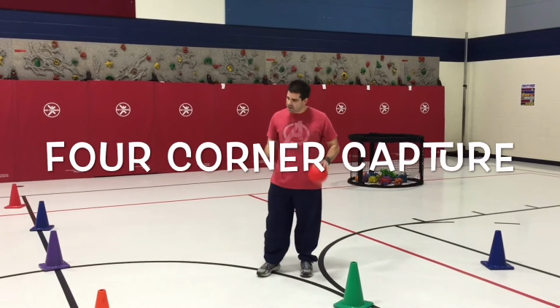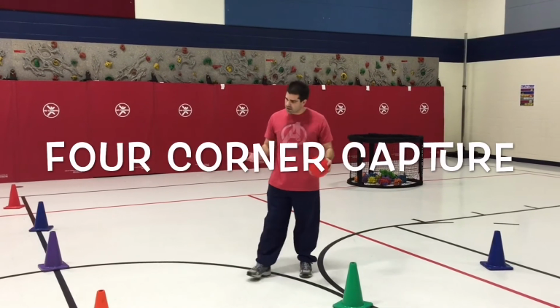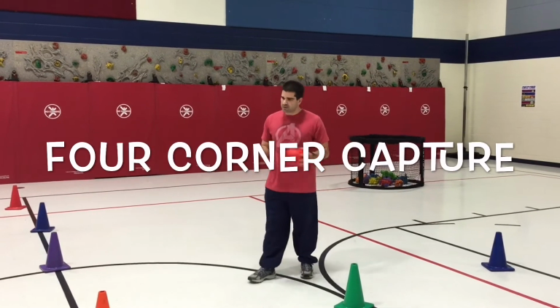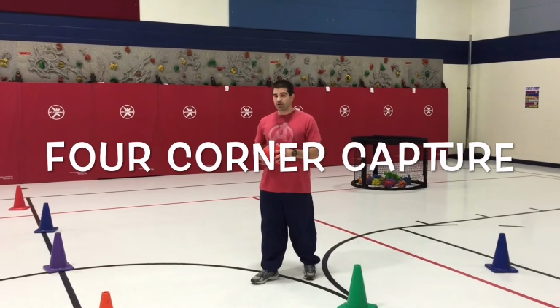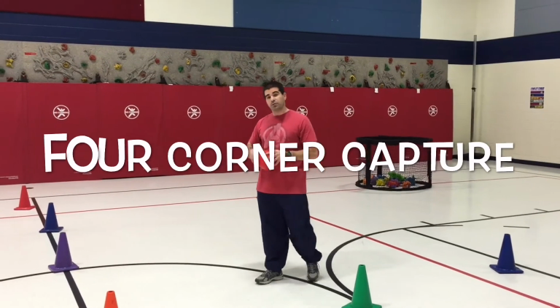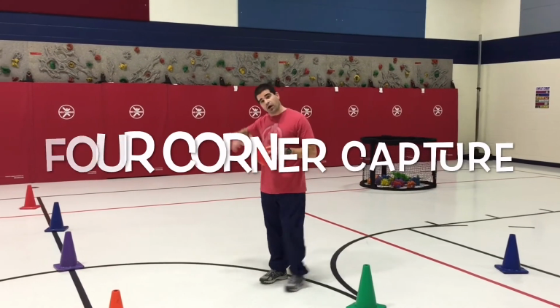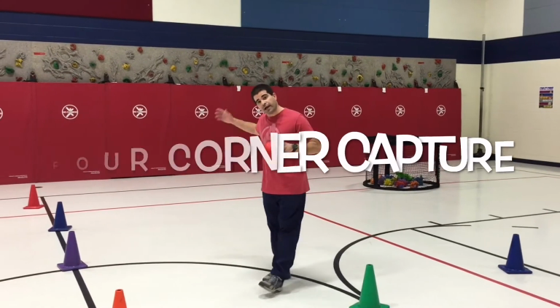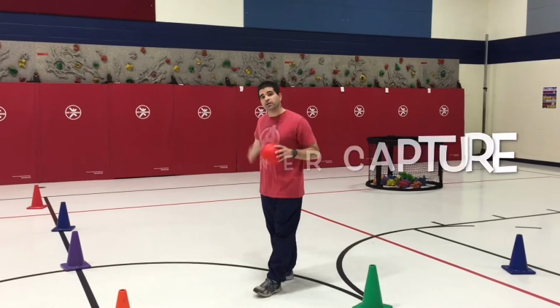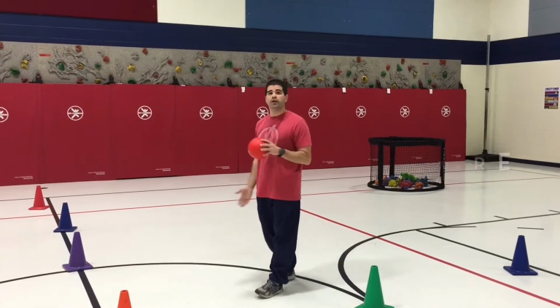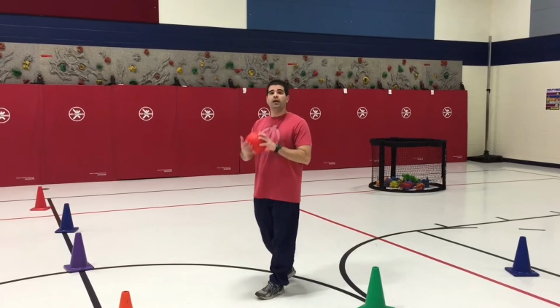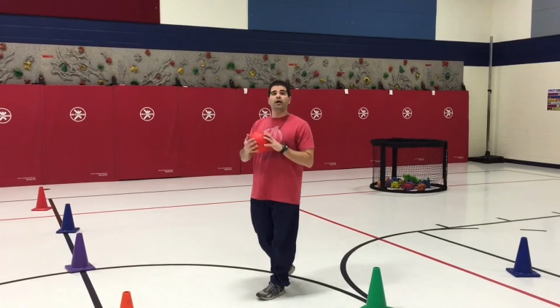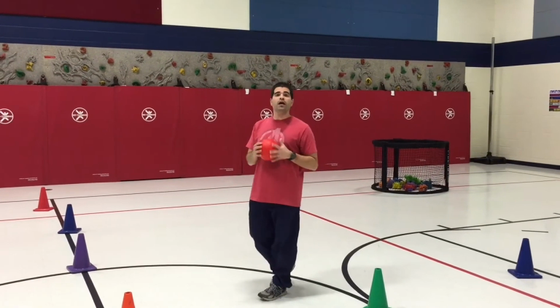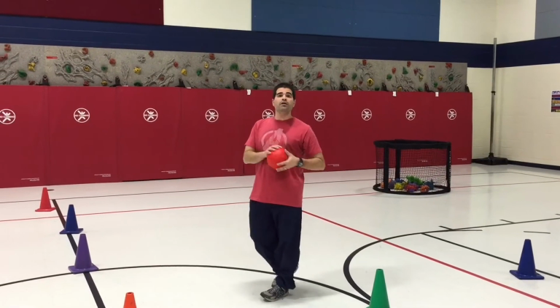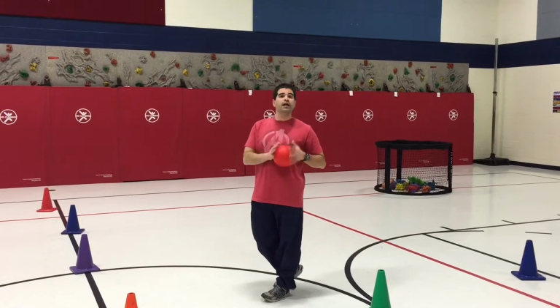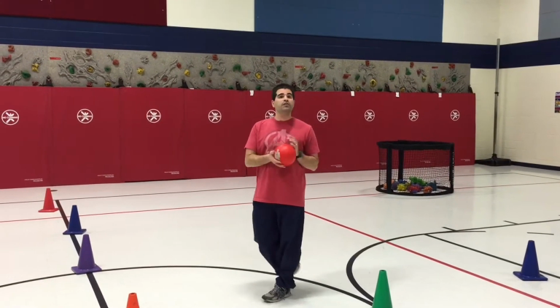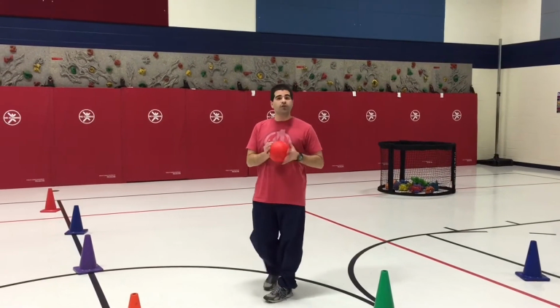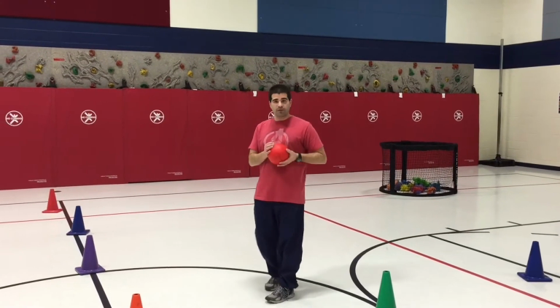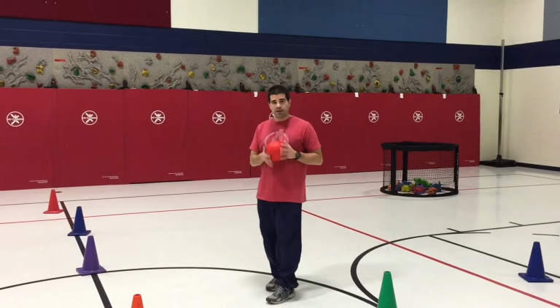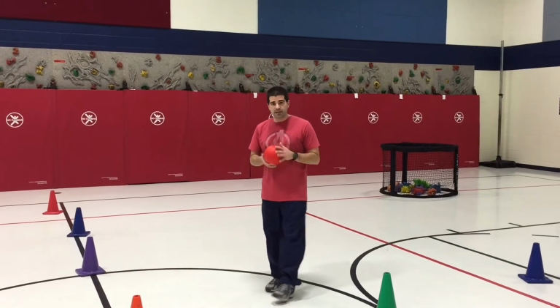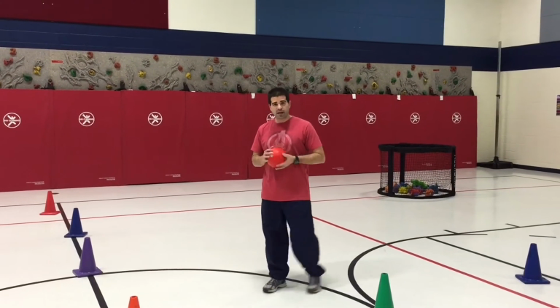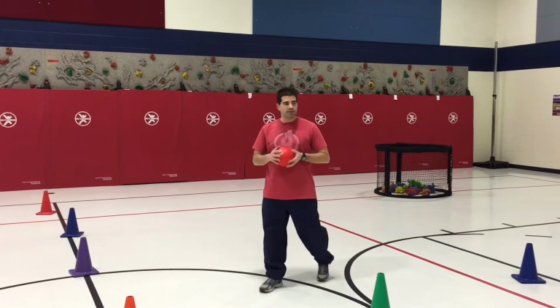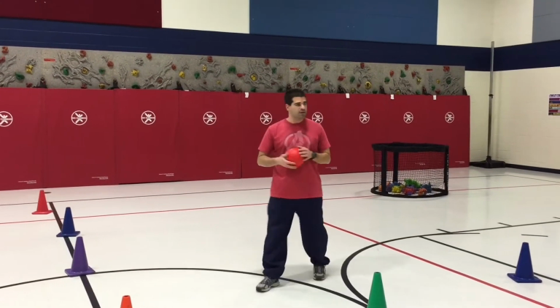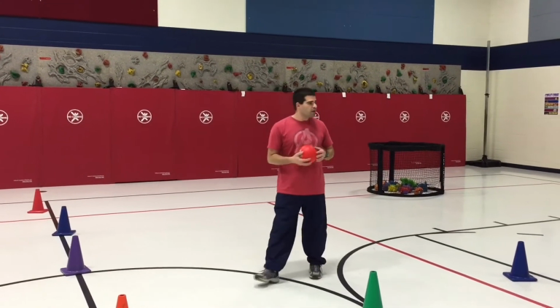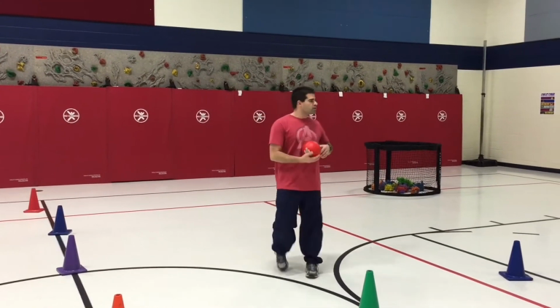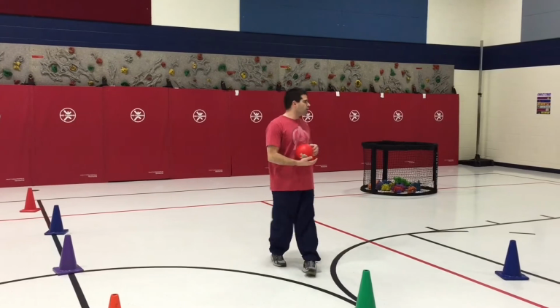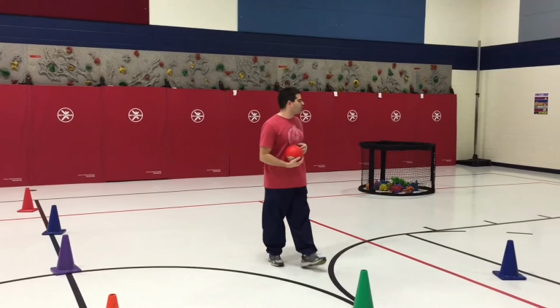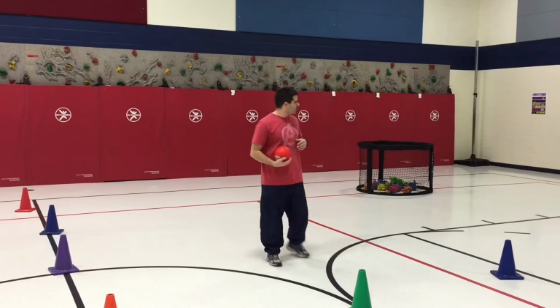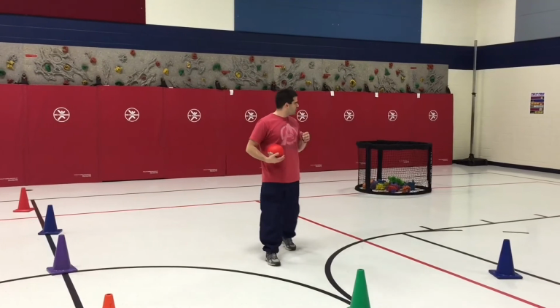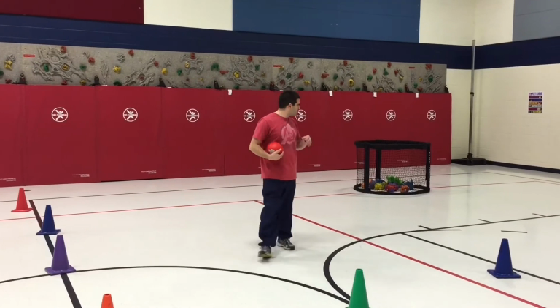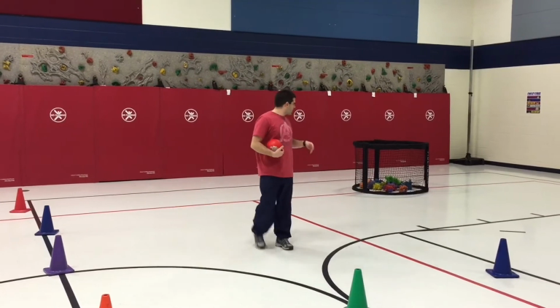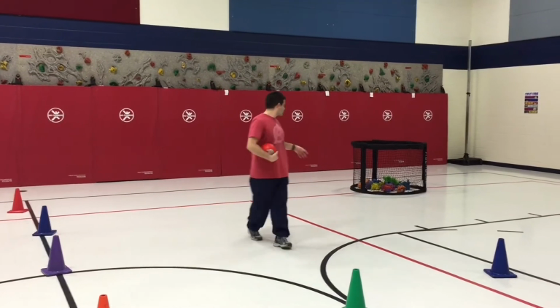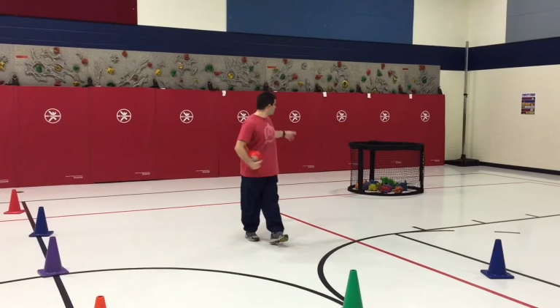Here's what you're going to need. We are actually working on the underhand serve in this activity, working on that strike skill.